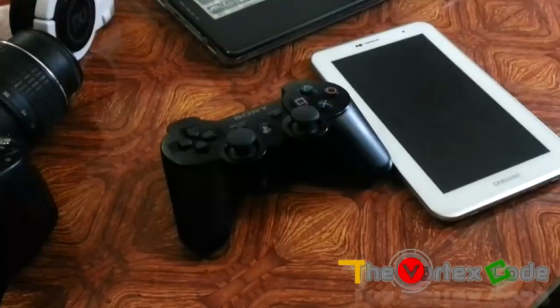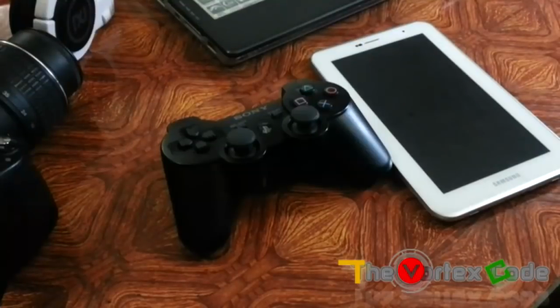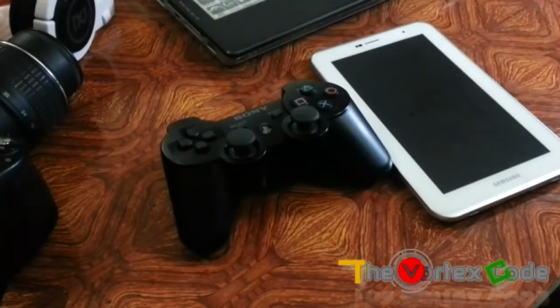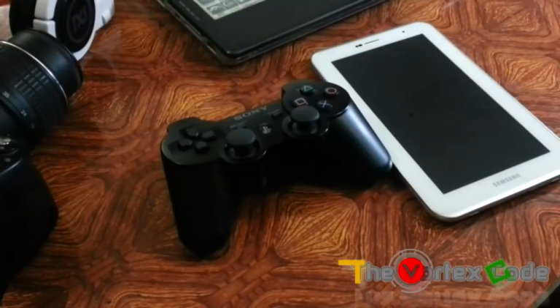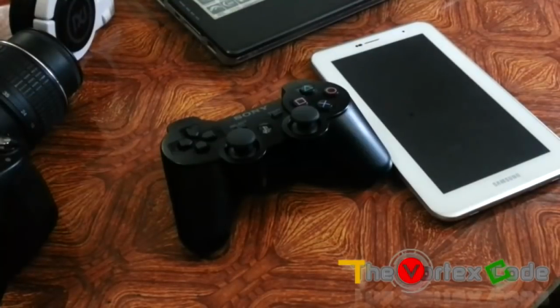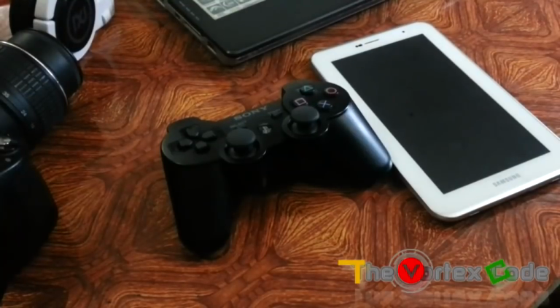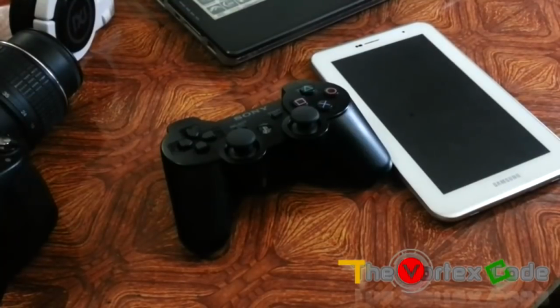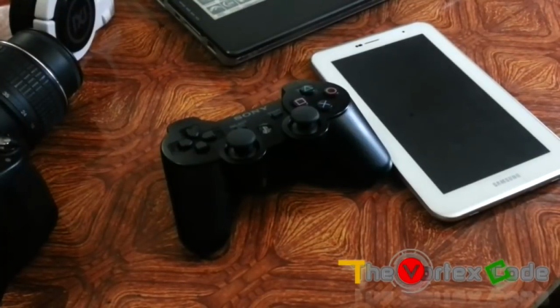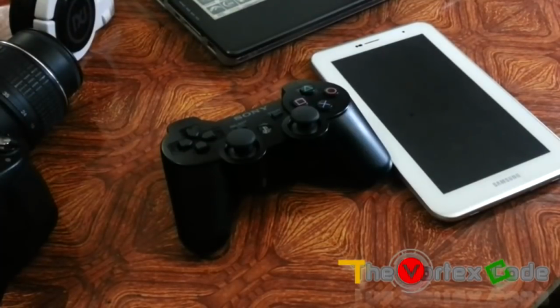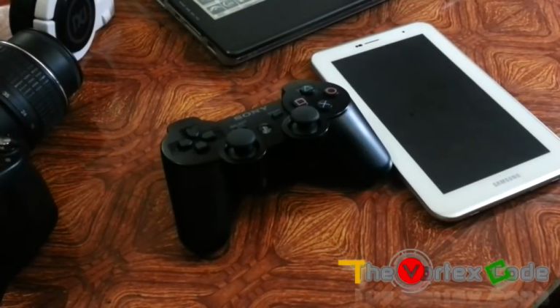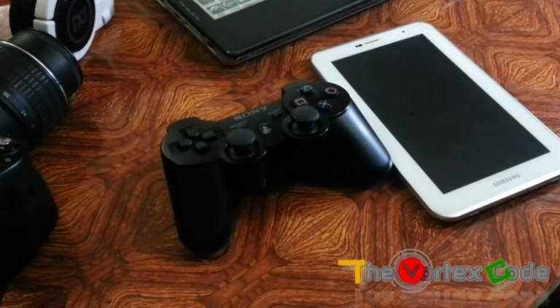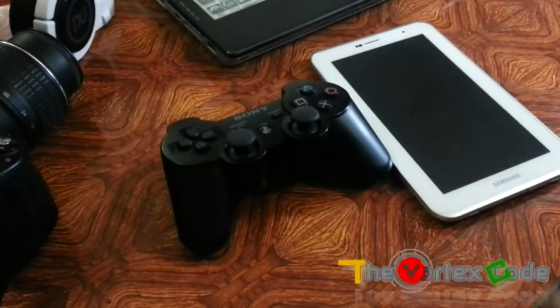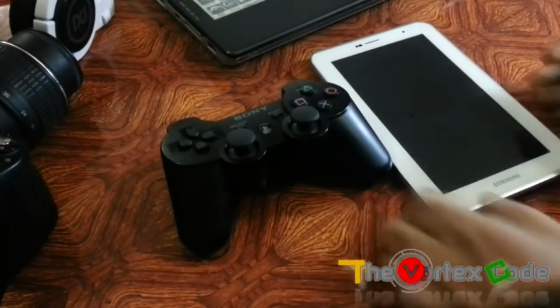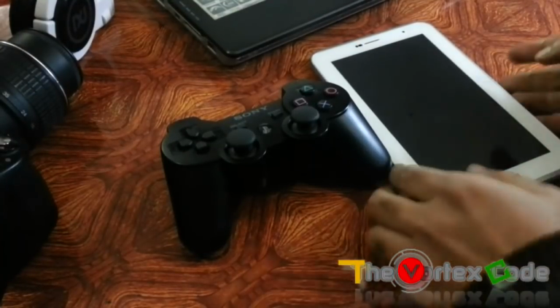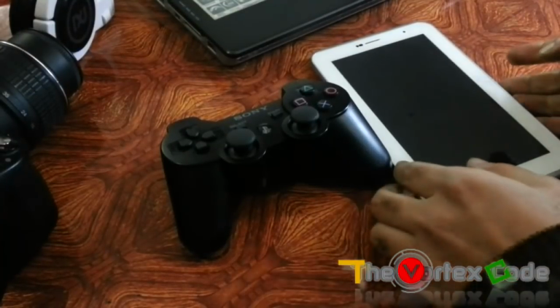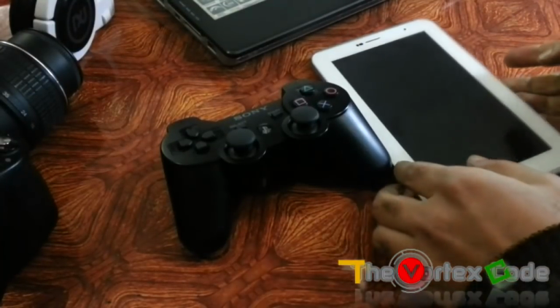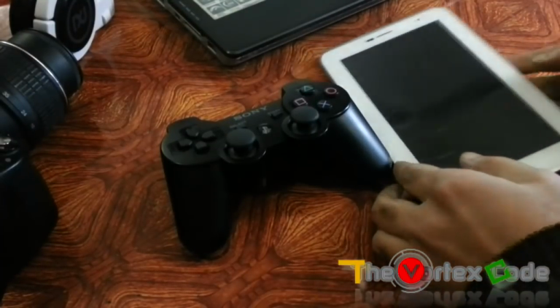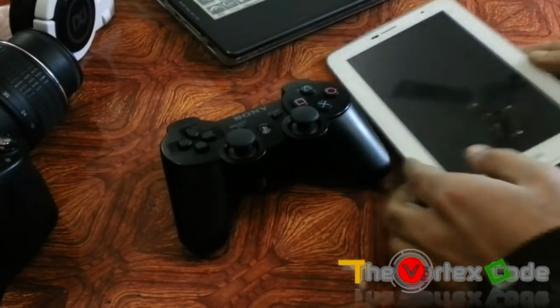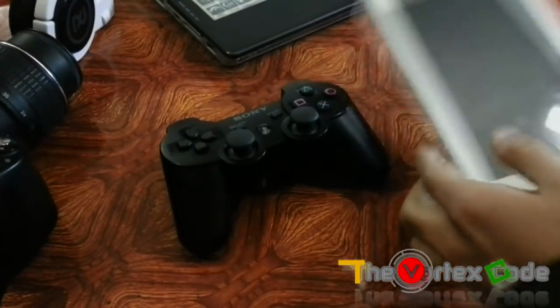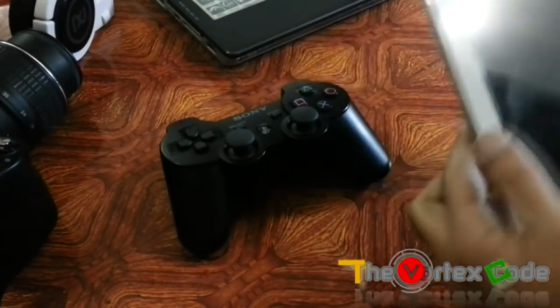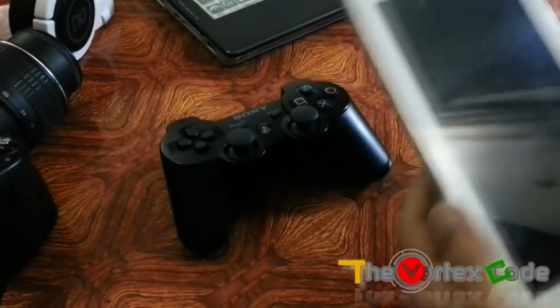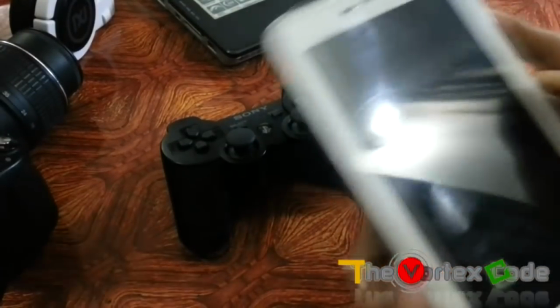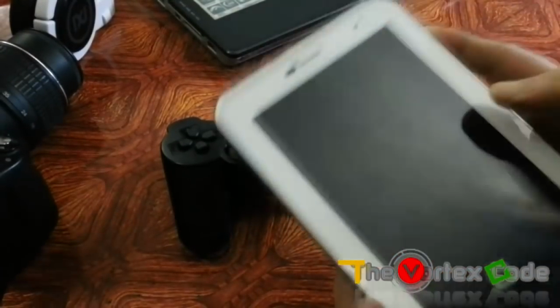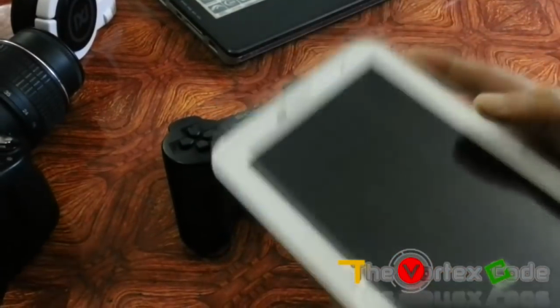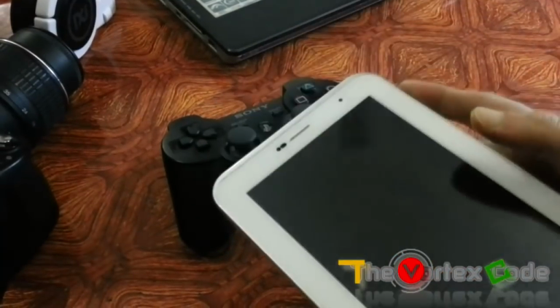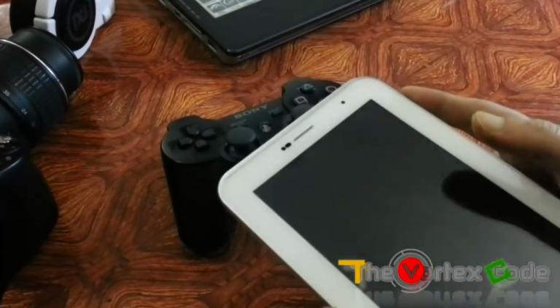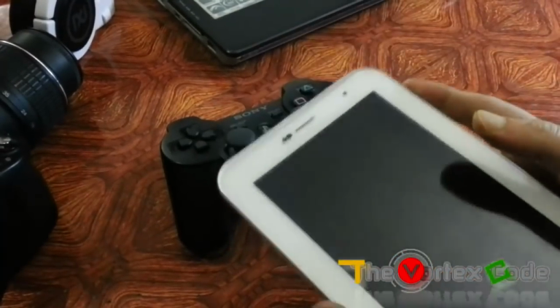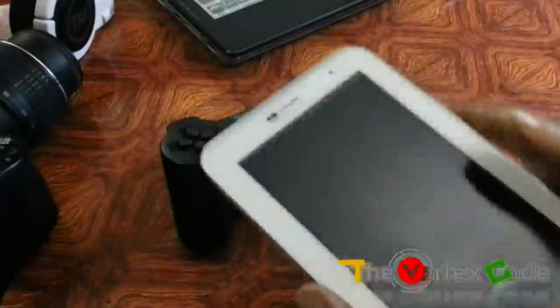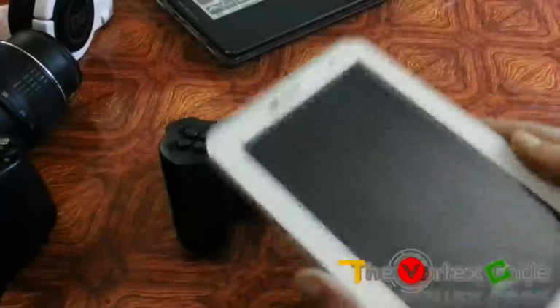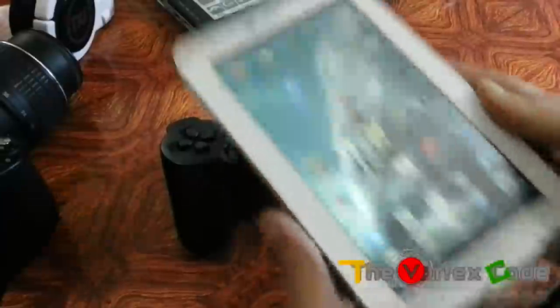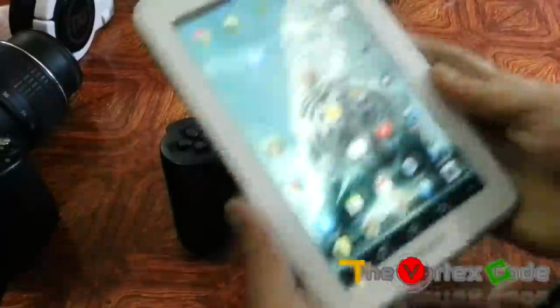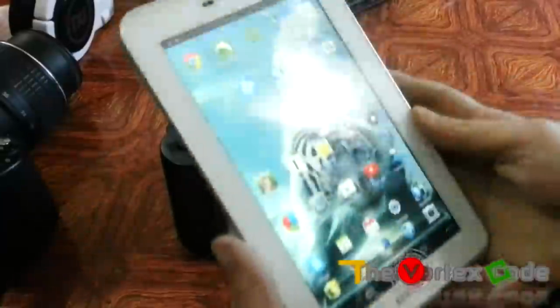Hi, today I'm gonna tell you how to connect your PS3 controller to your Android tablet. I'm using the Galaxy Tab 2.